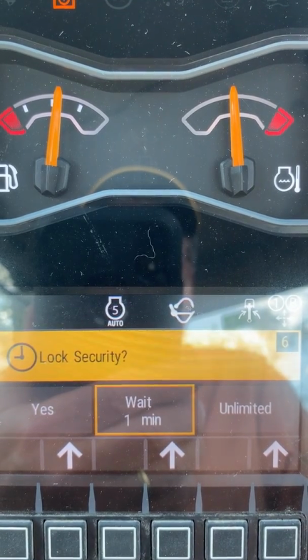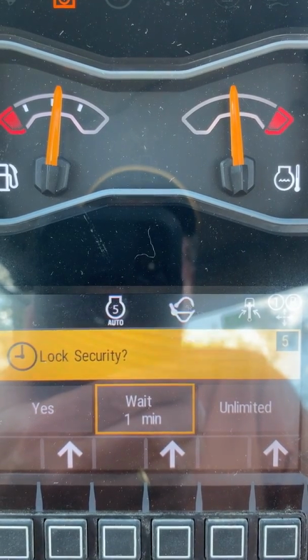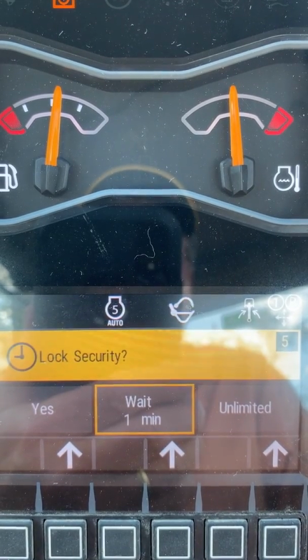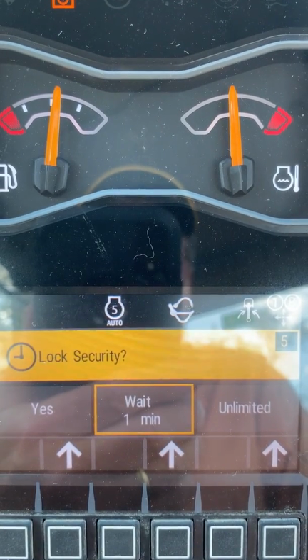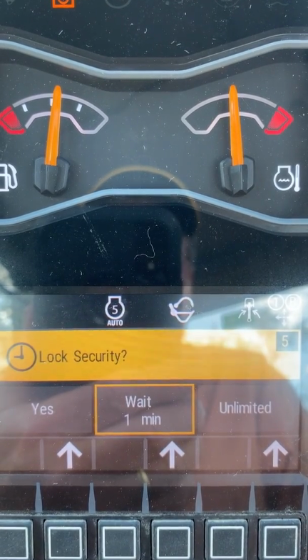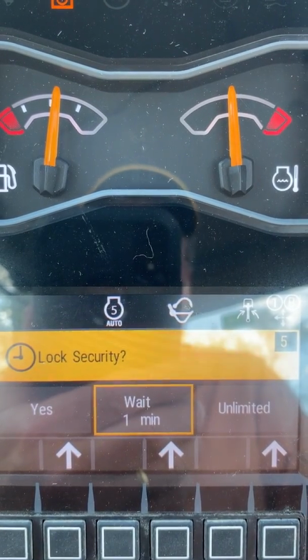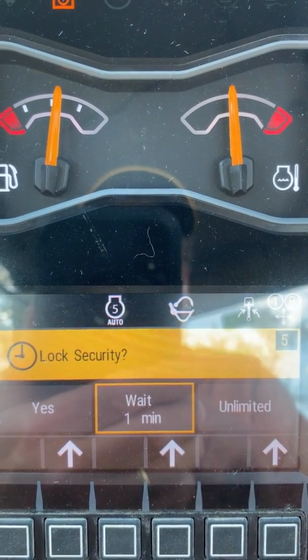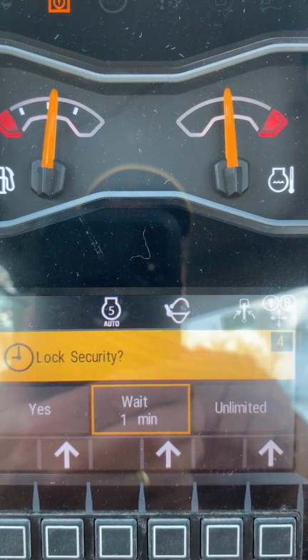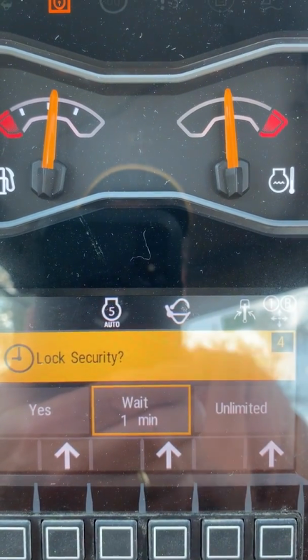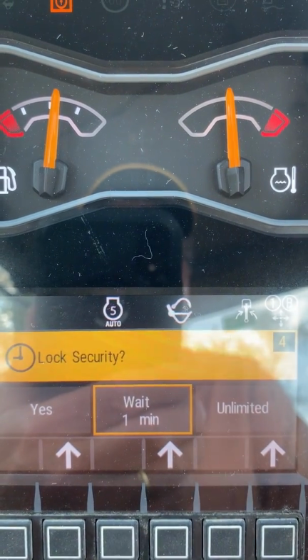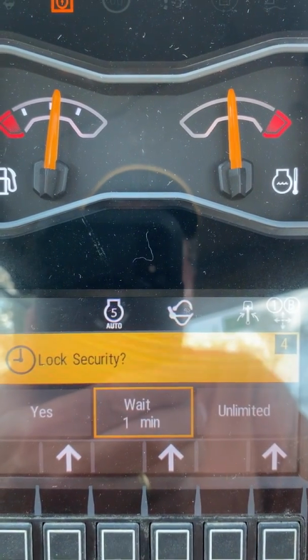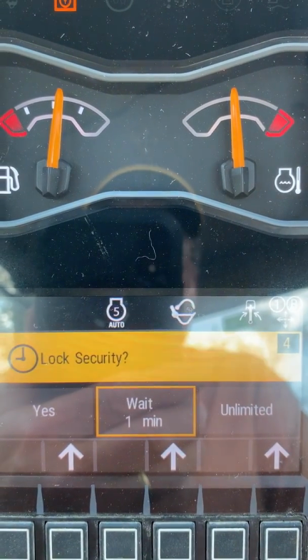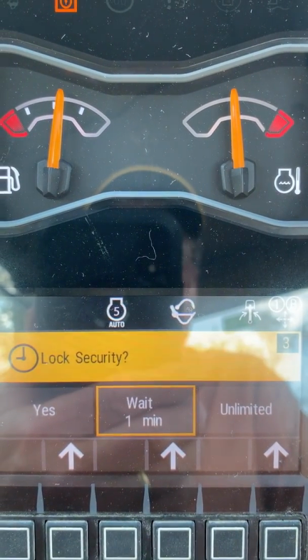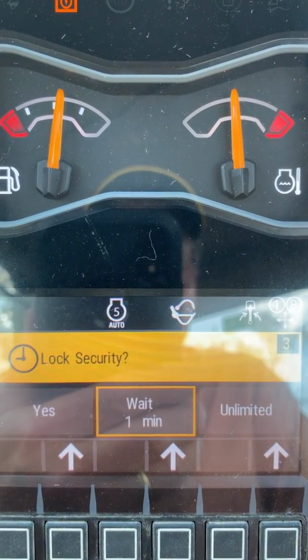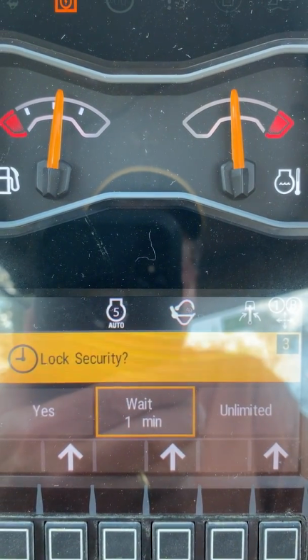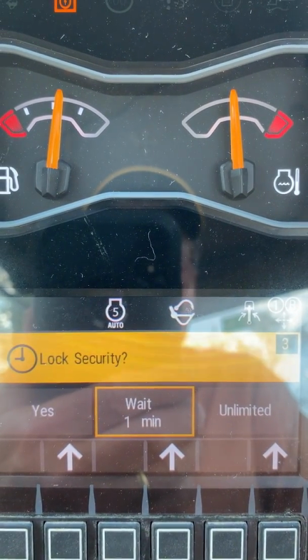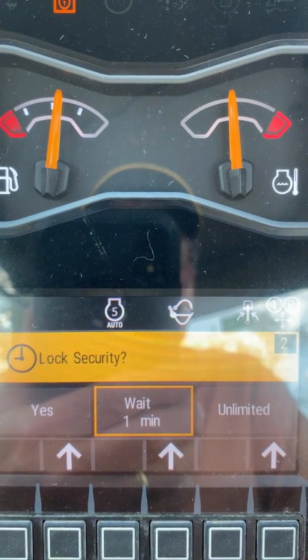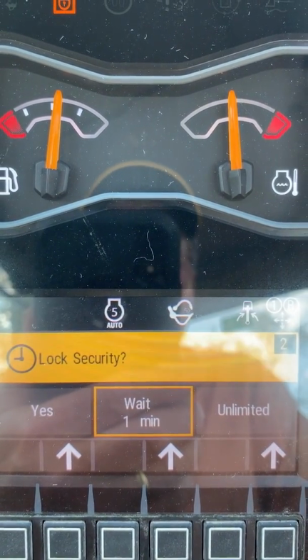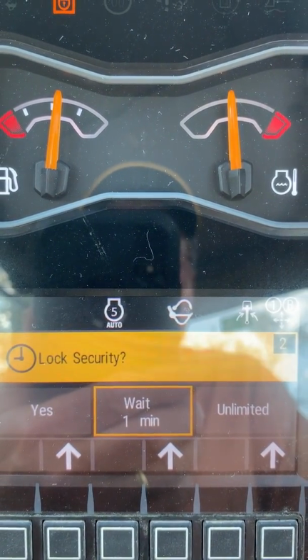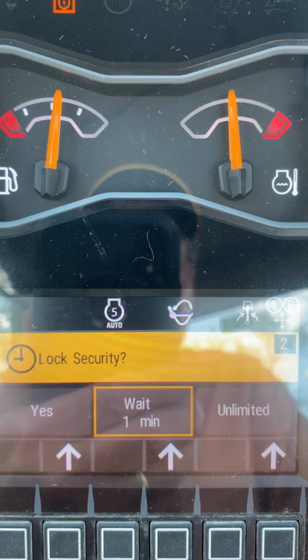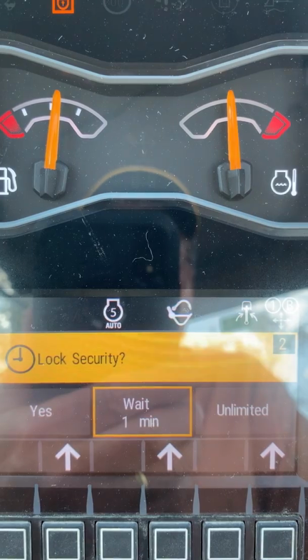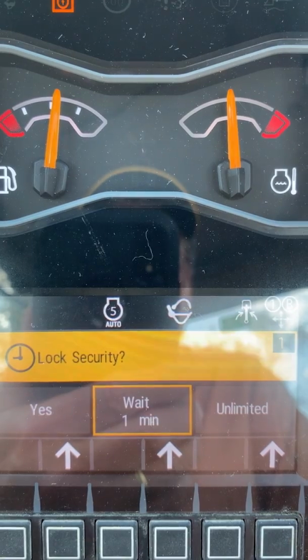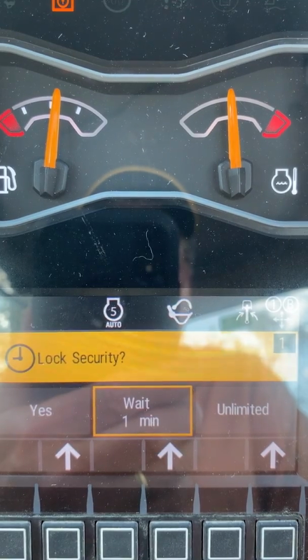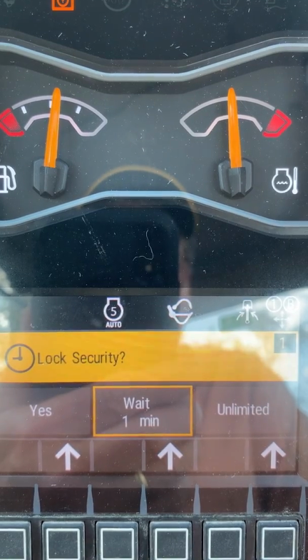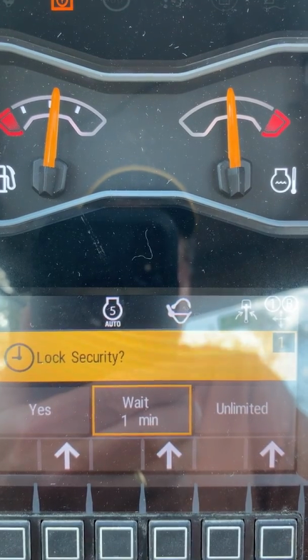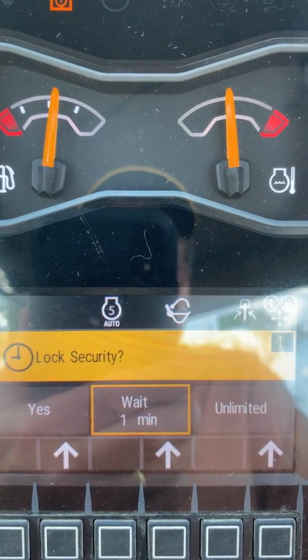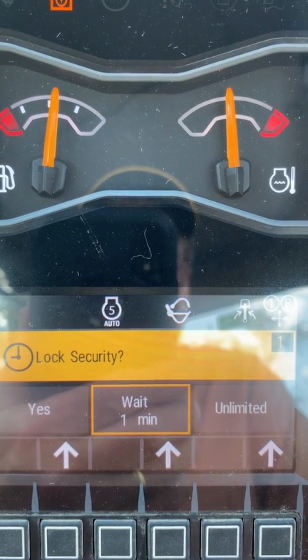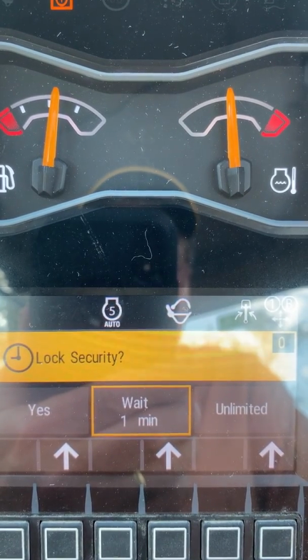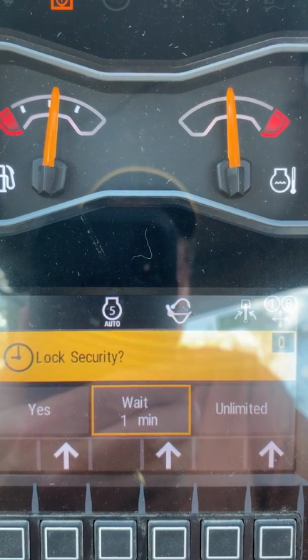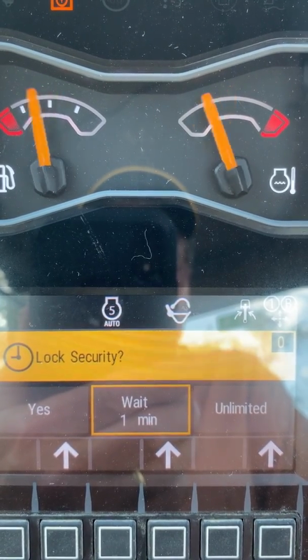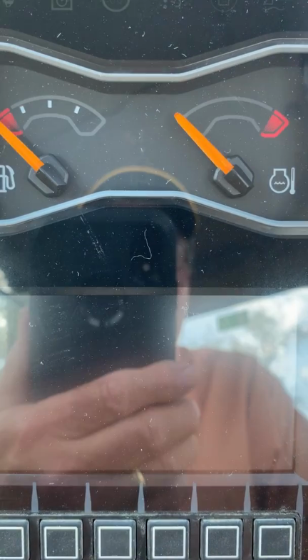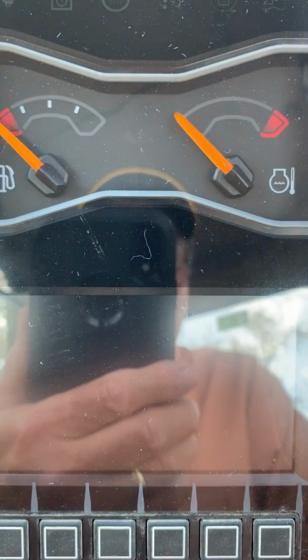I'm going to let it count down and power down, and then we're going to wait for approximately one minute.